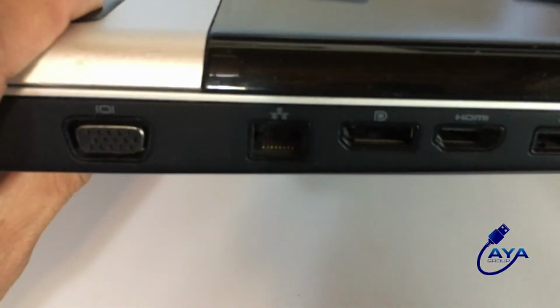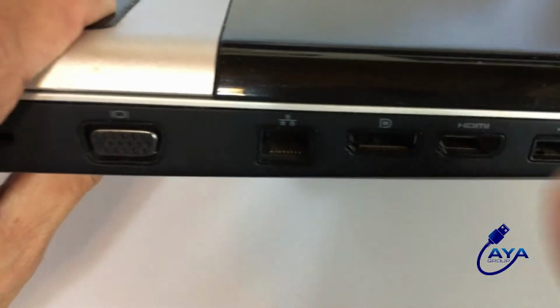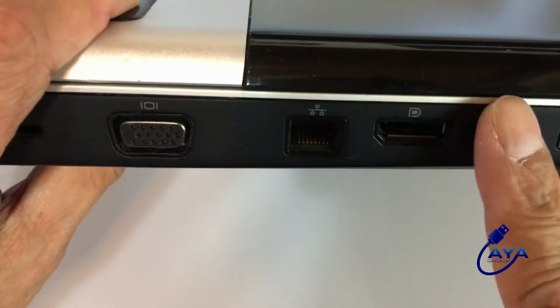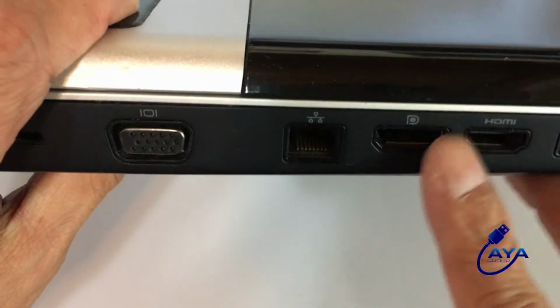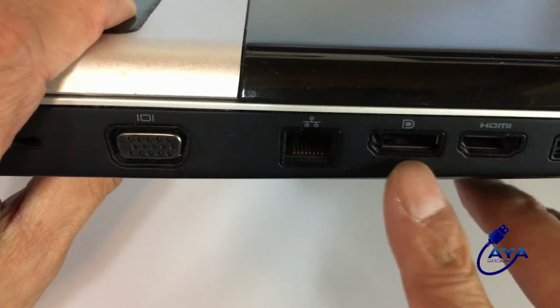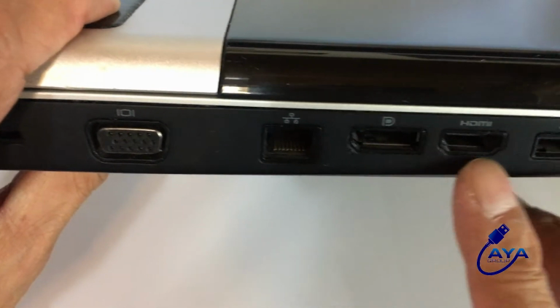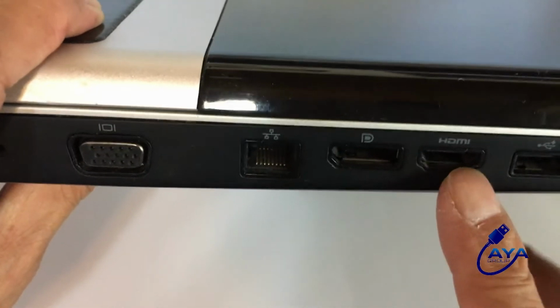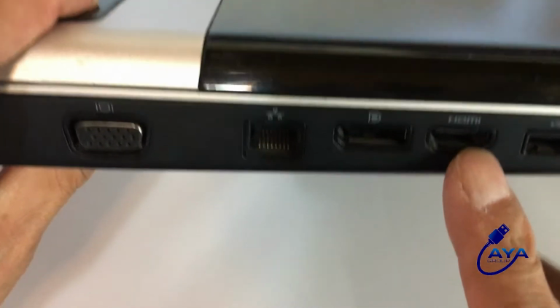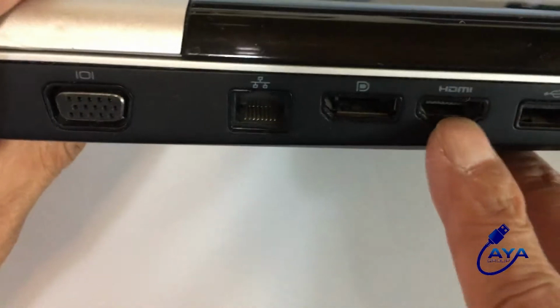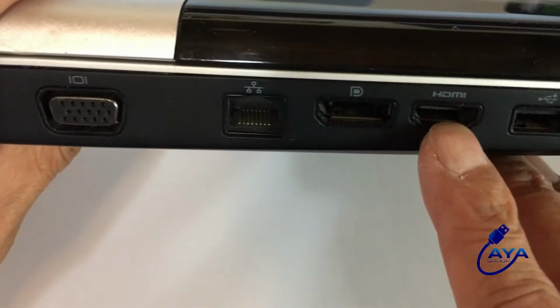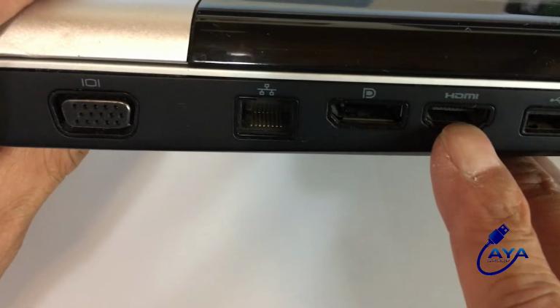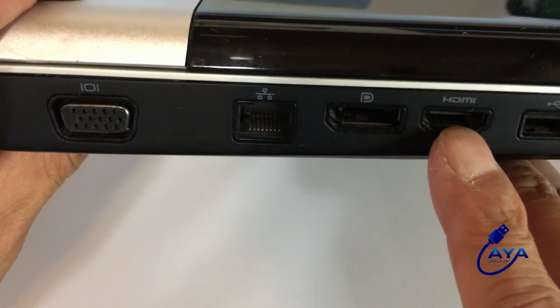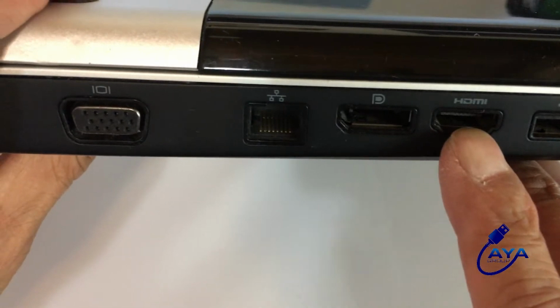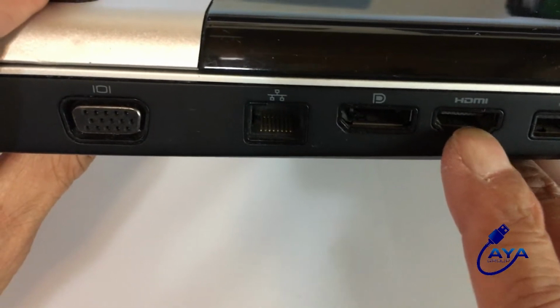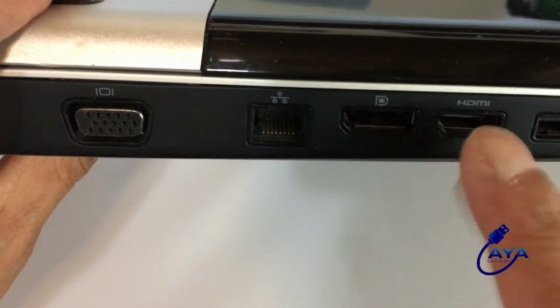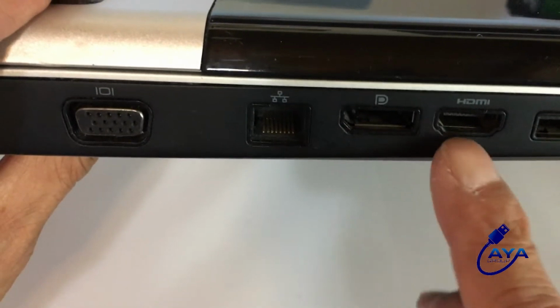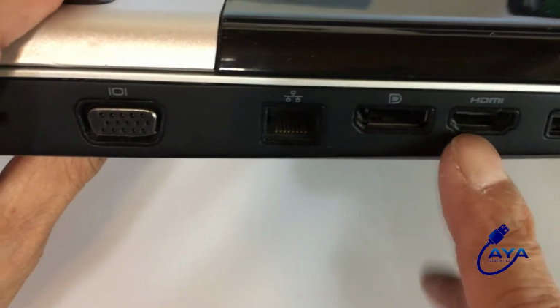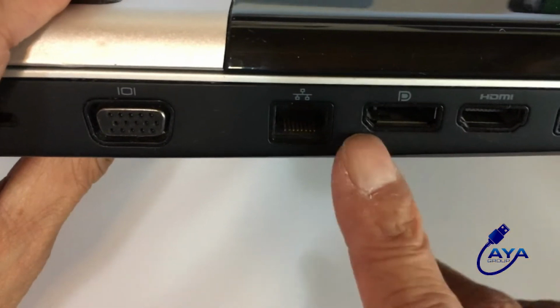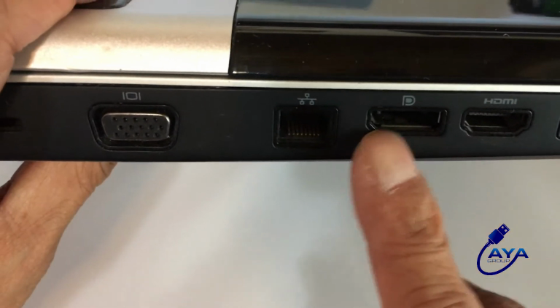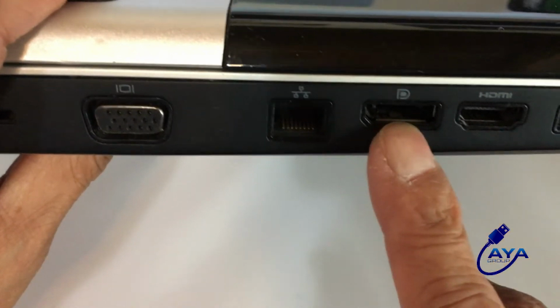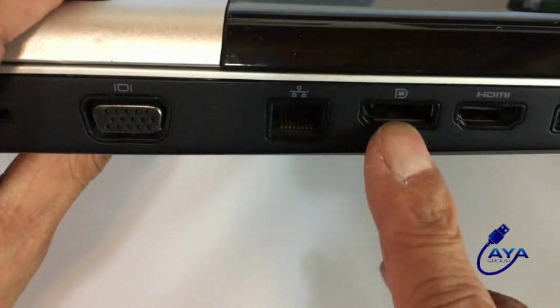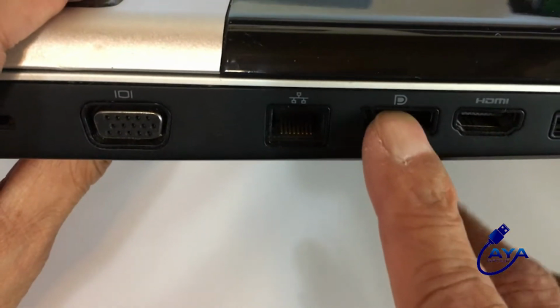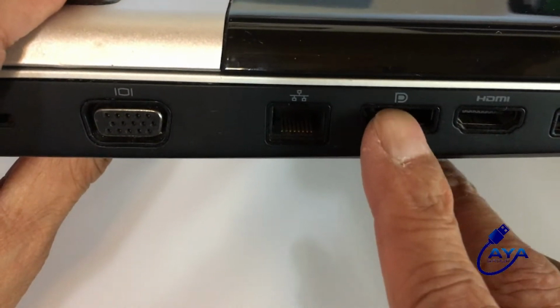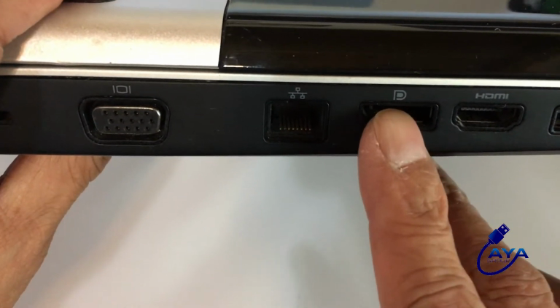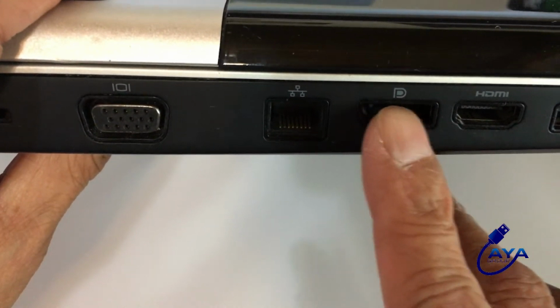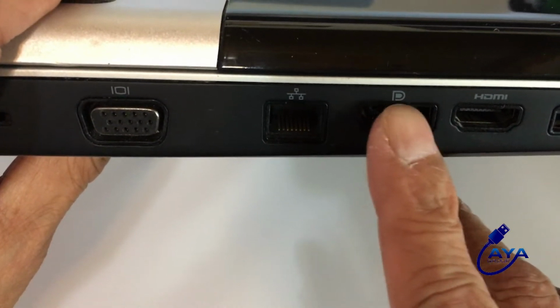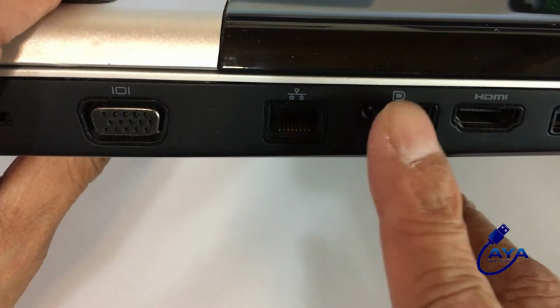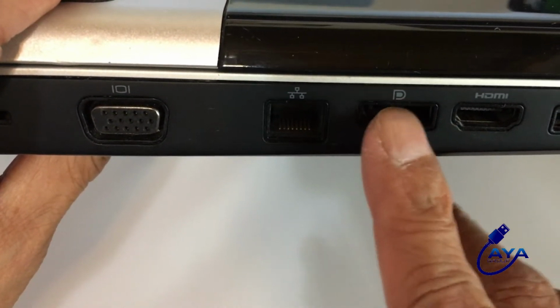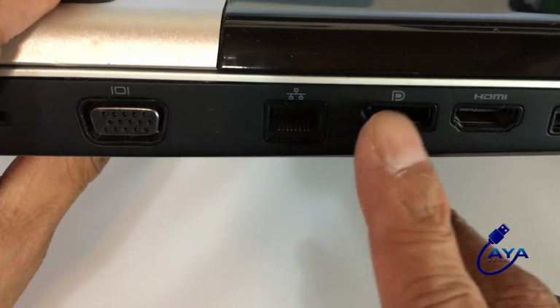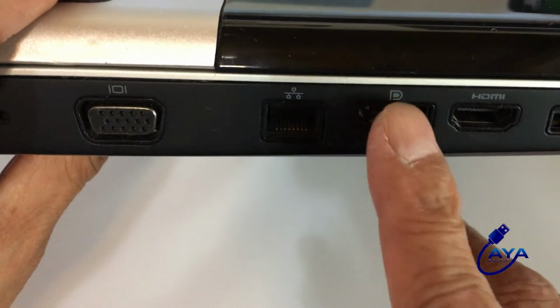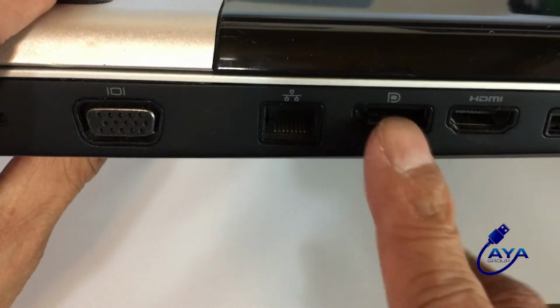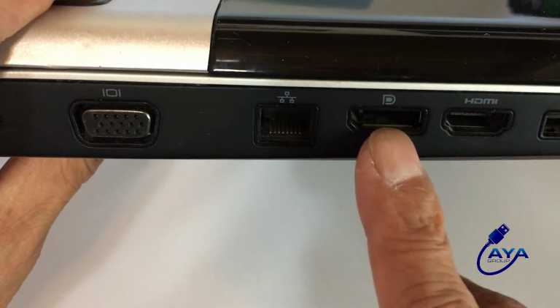Okay, that's an HDMI port, and that's a DisplayPort. Notice the D-like symbol on top.